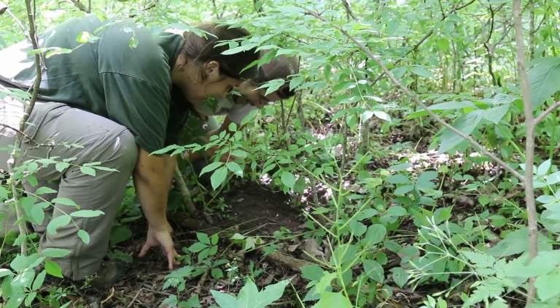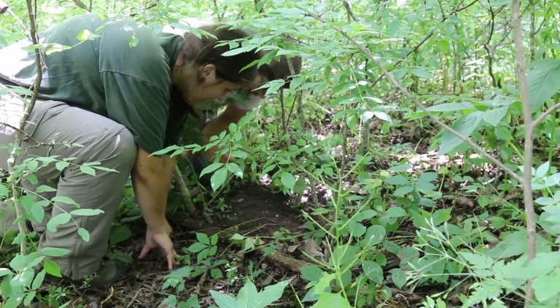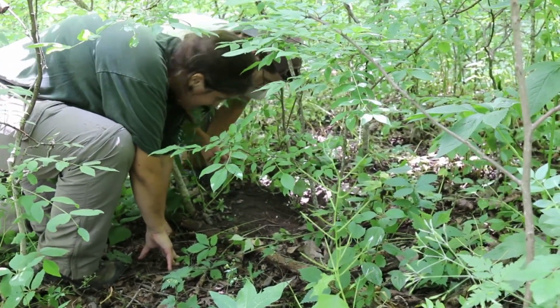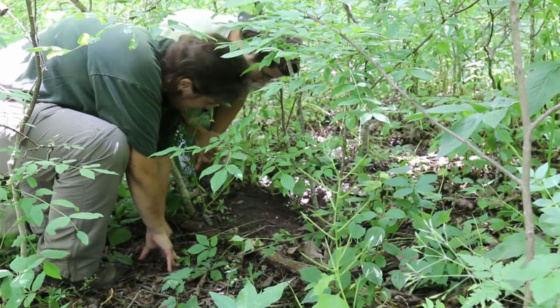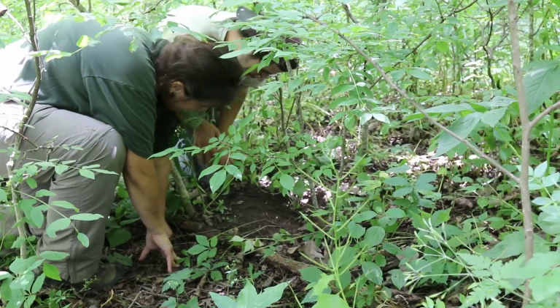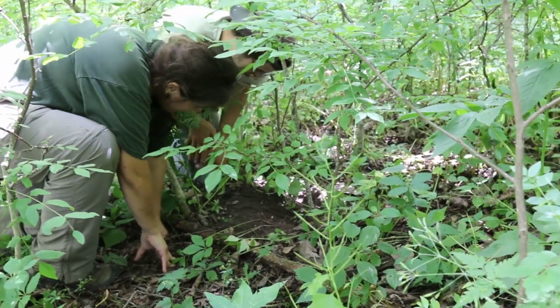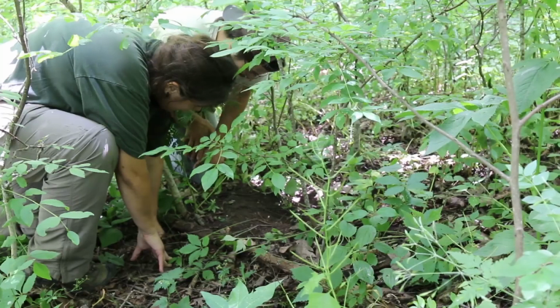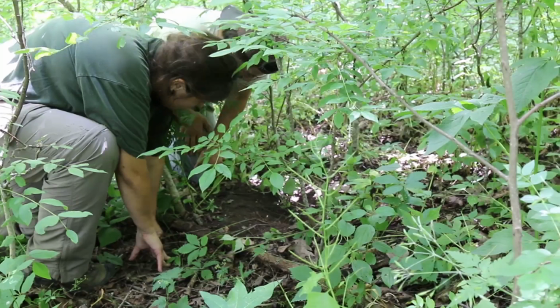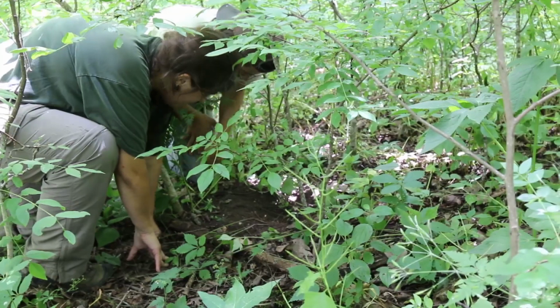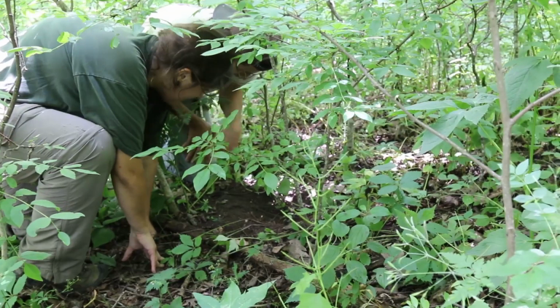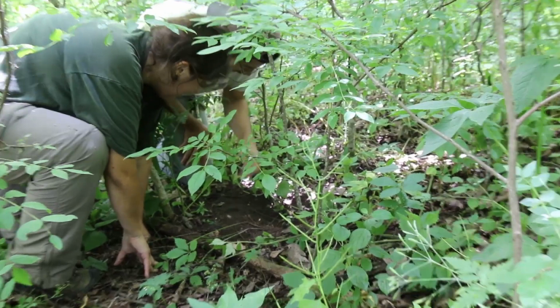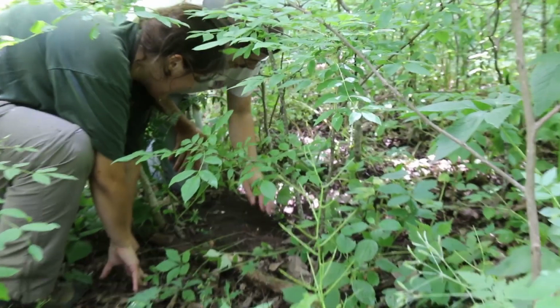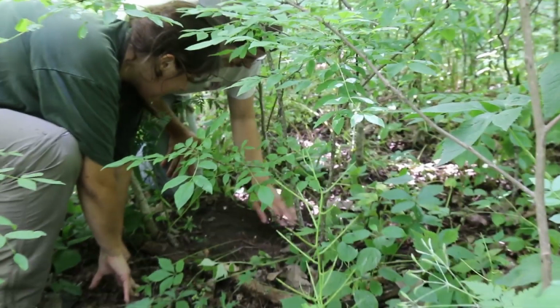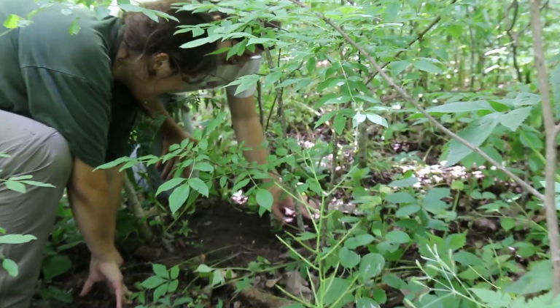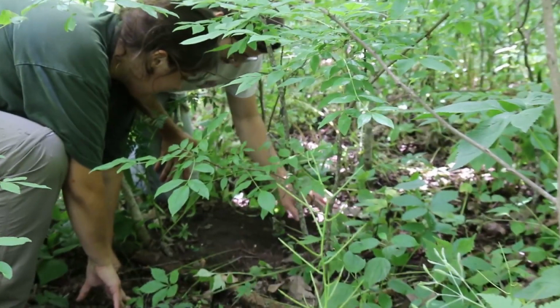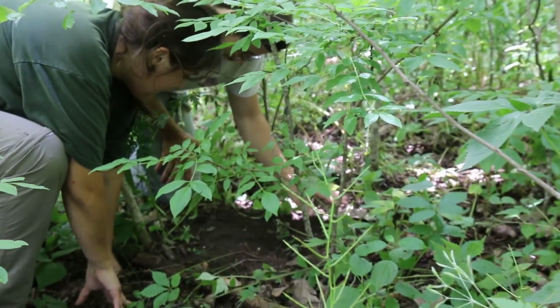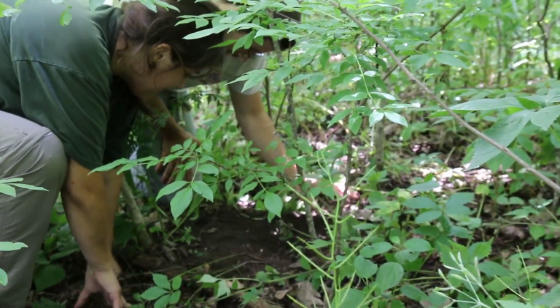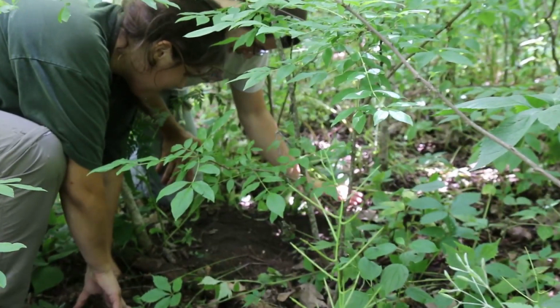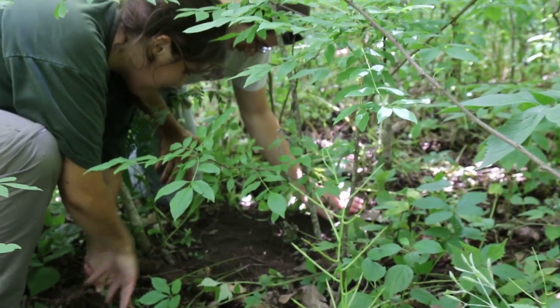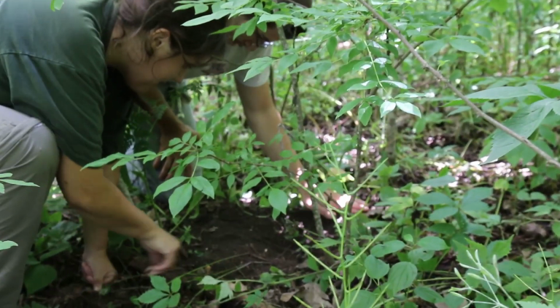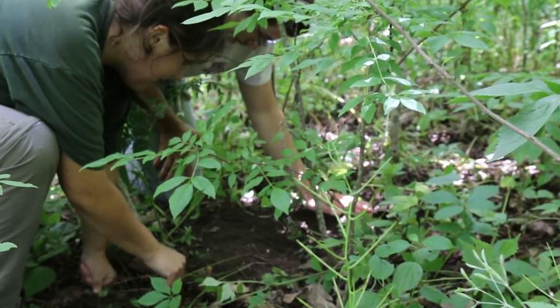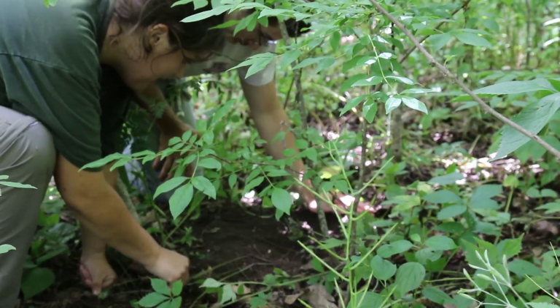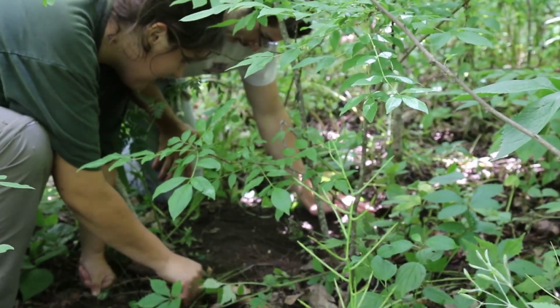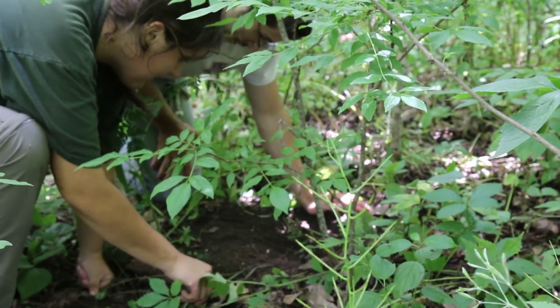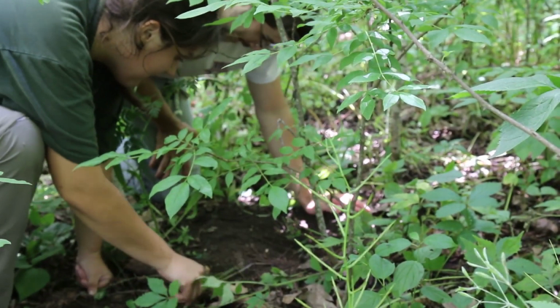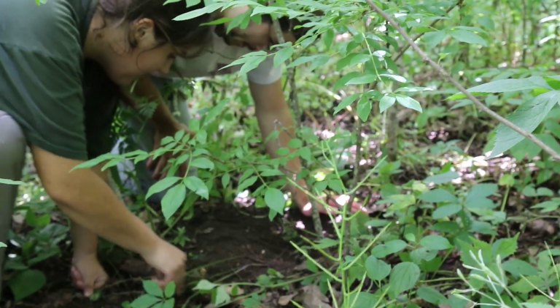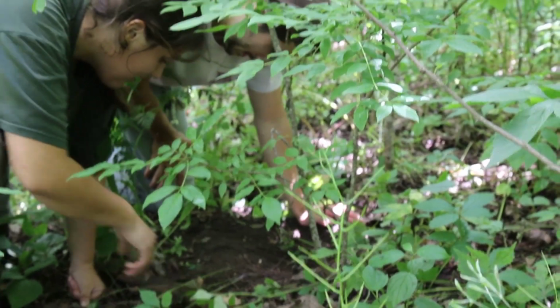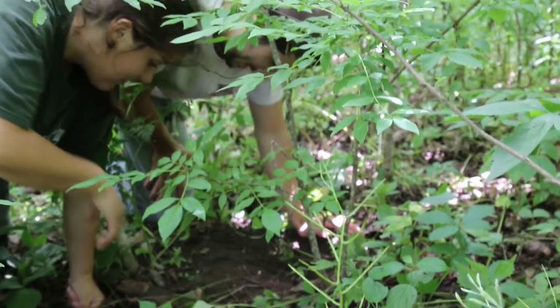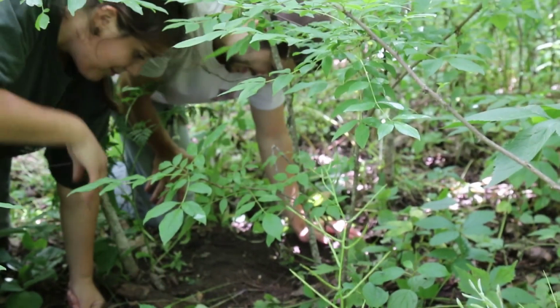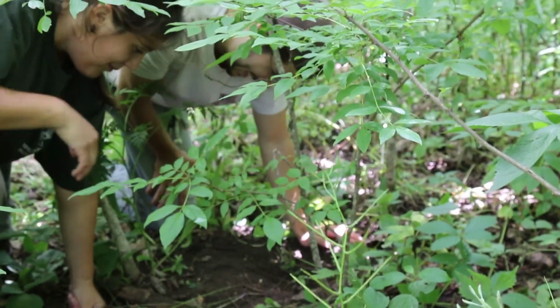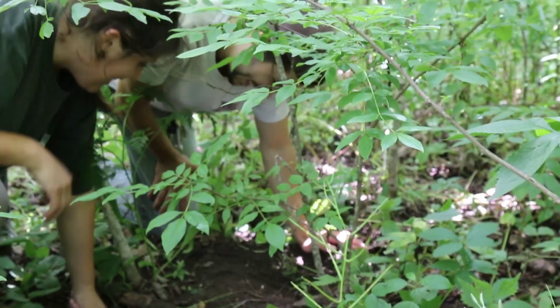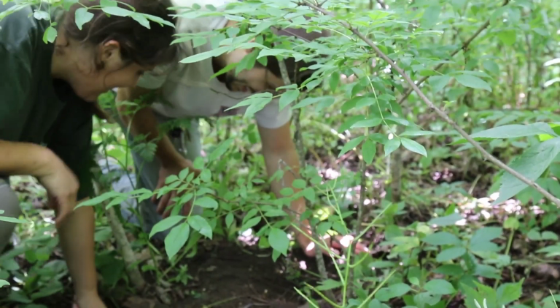It looks like a bobcat track. This is really great!